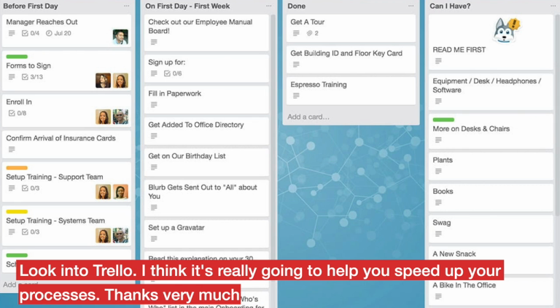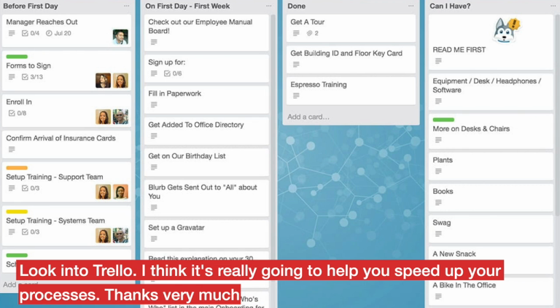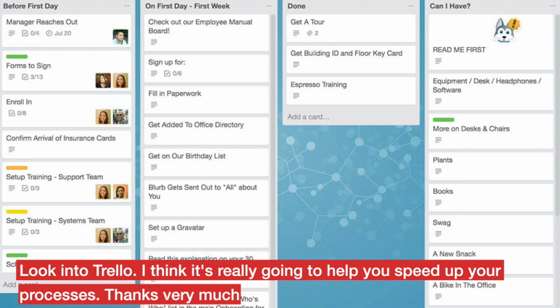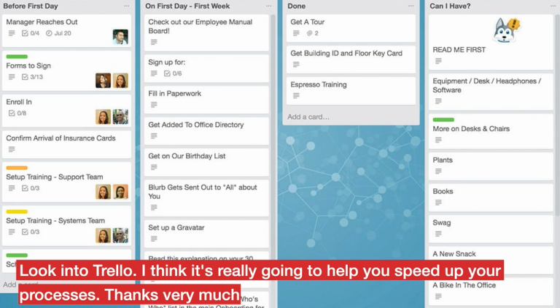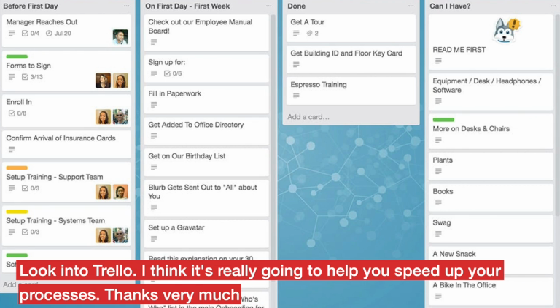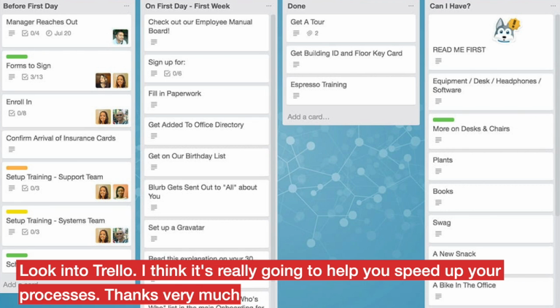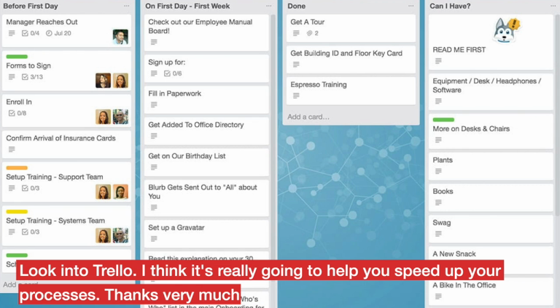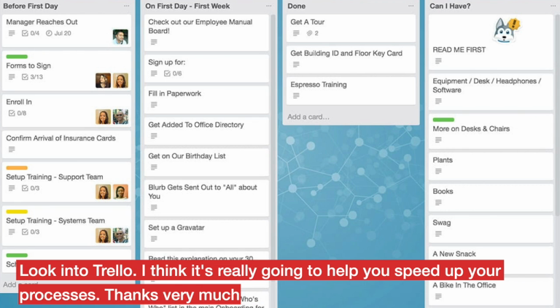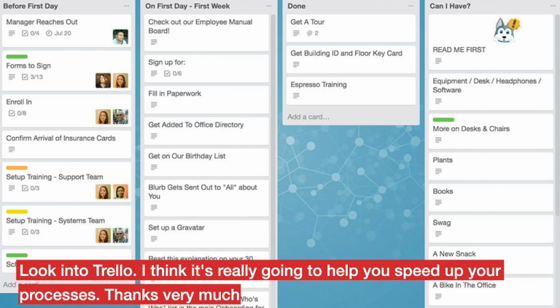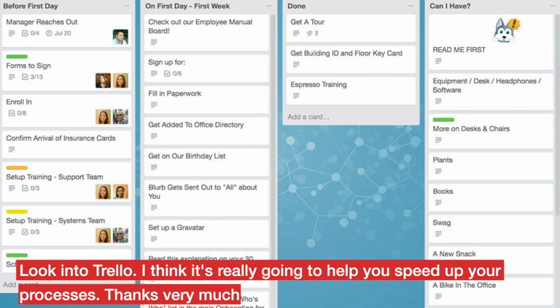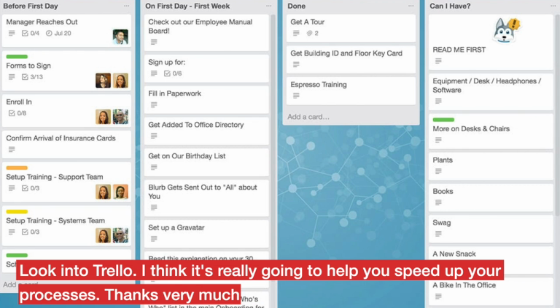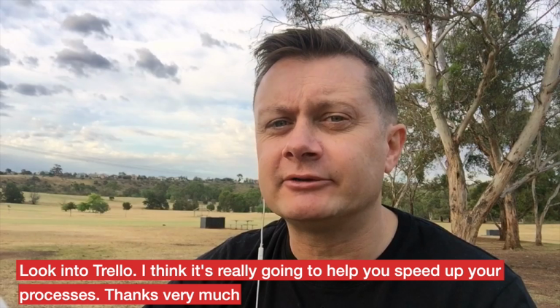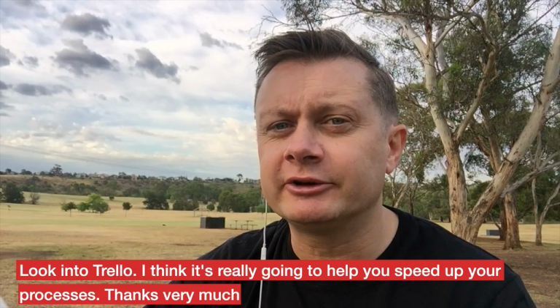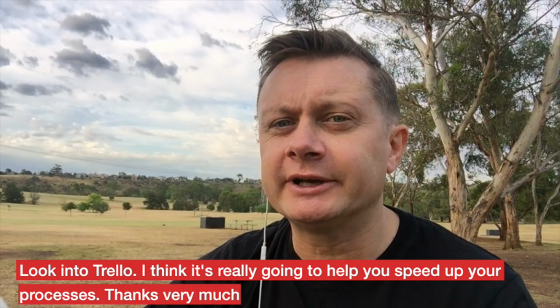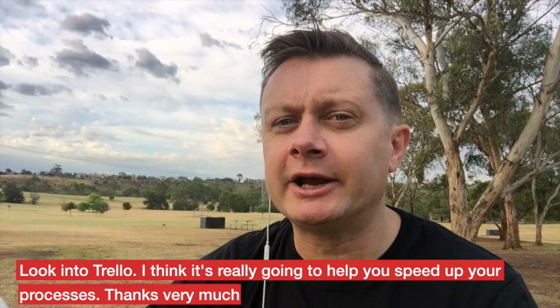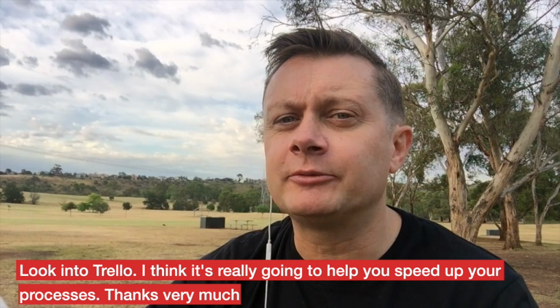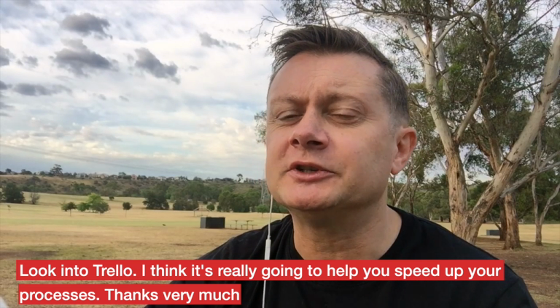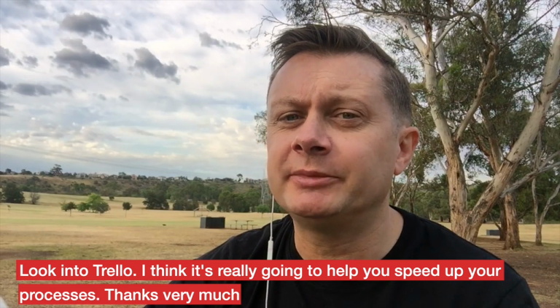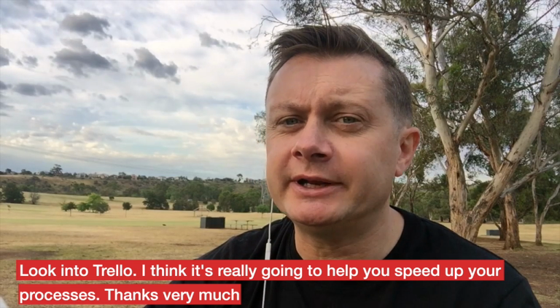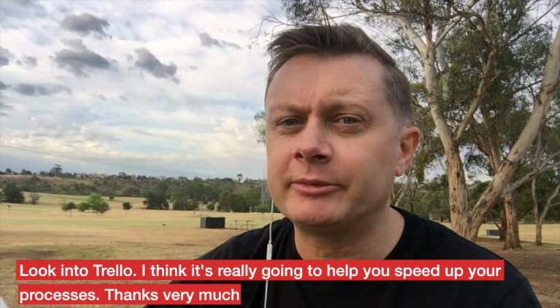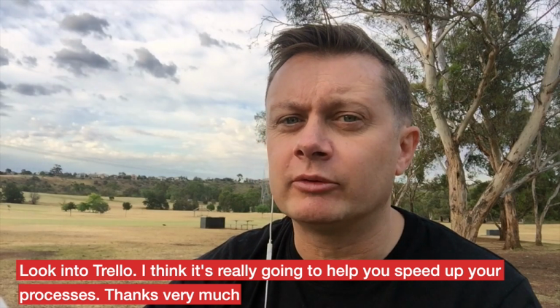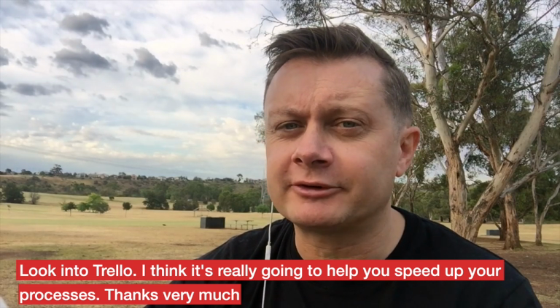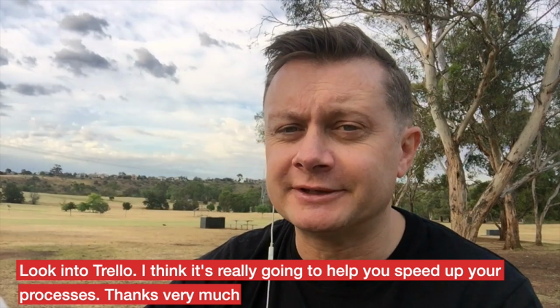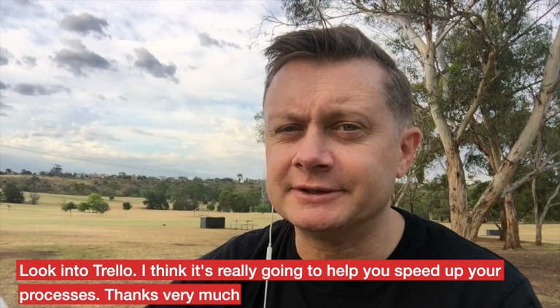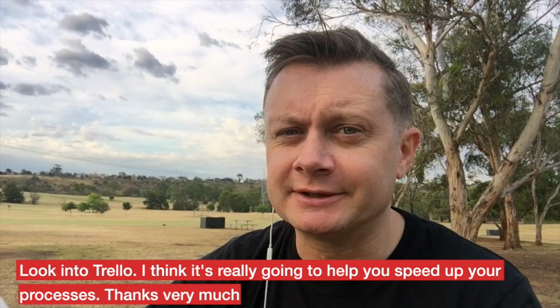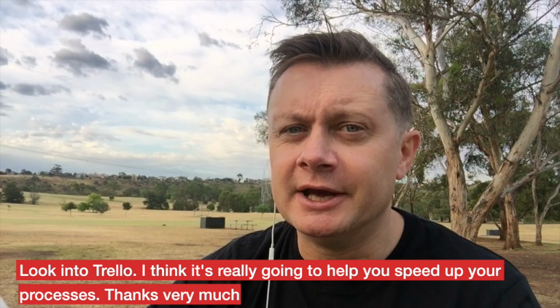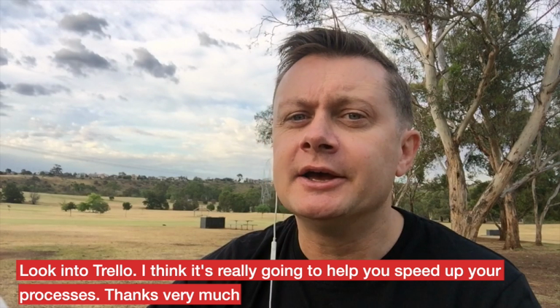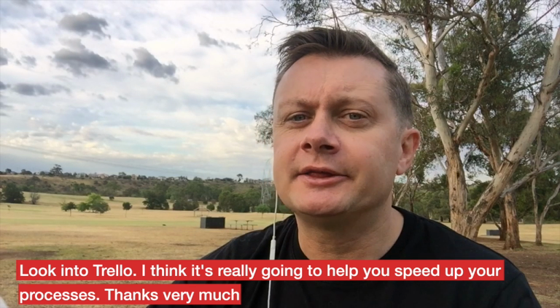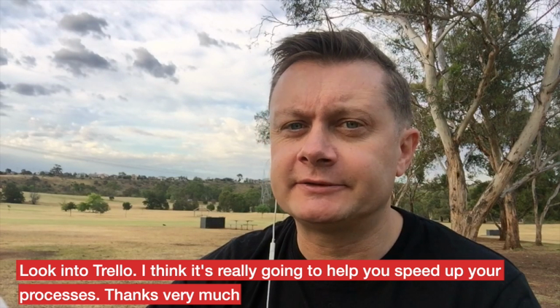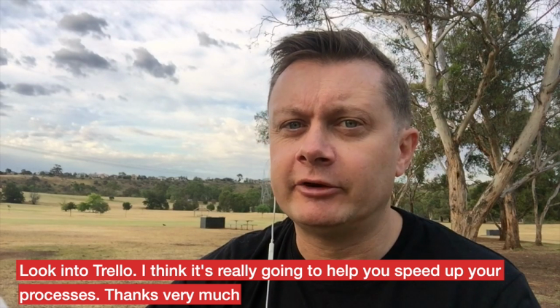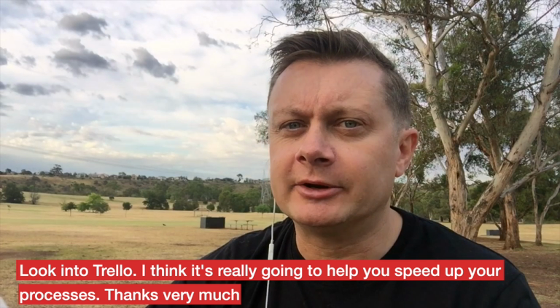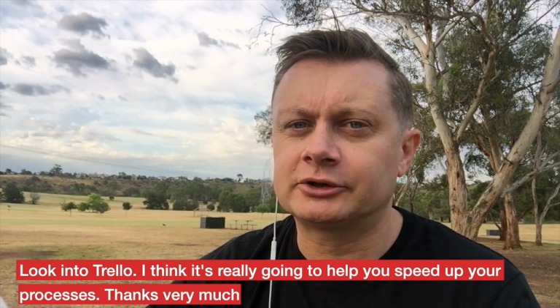Guys, look into Trello. I think it's really going to help you speed up your processes. Thanks very much.